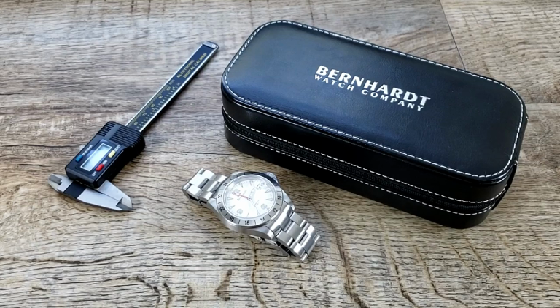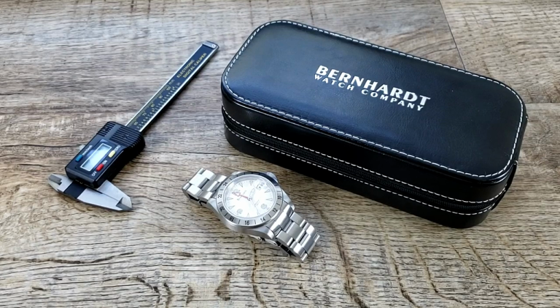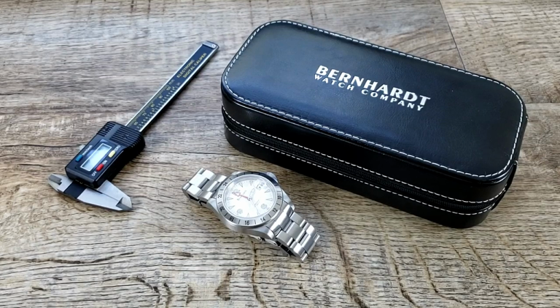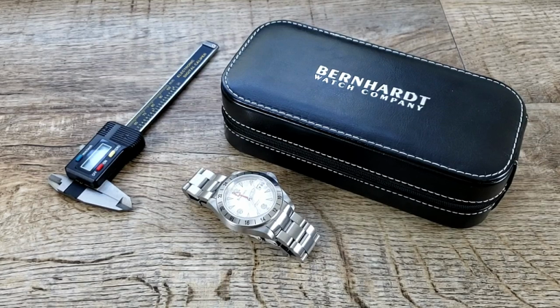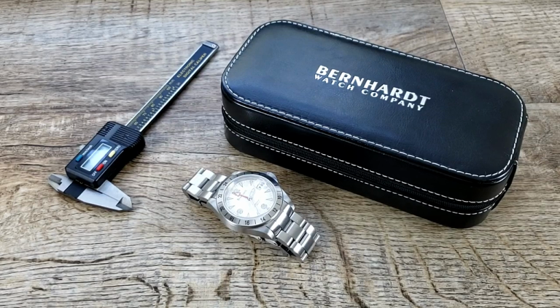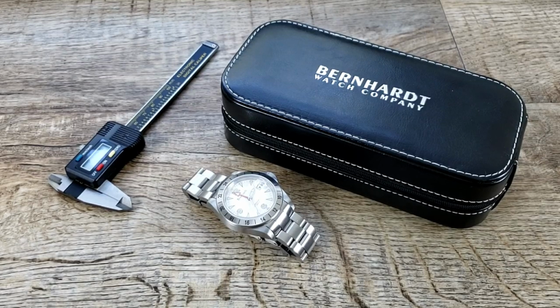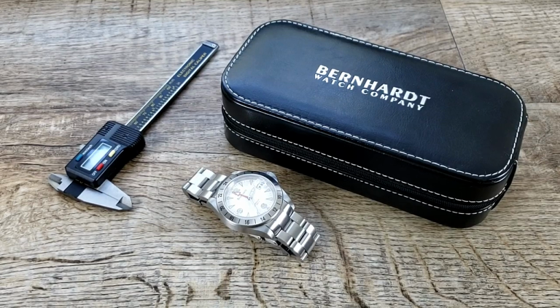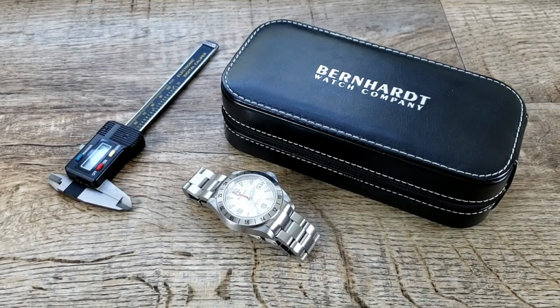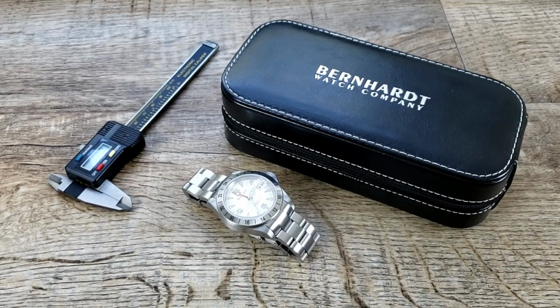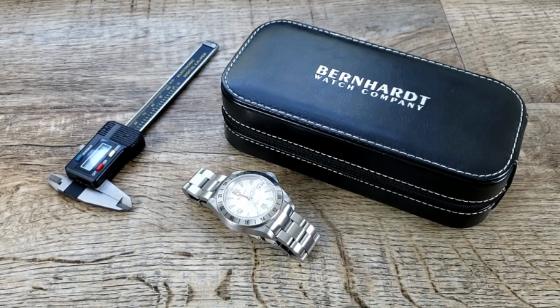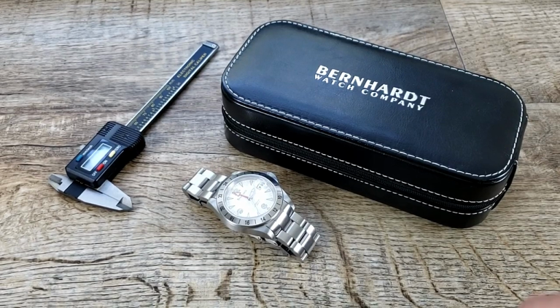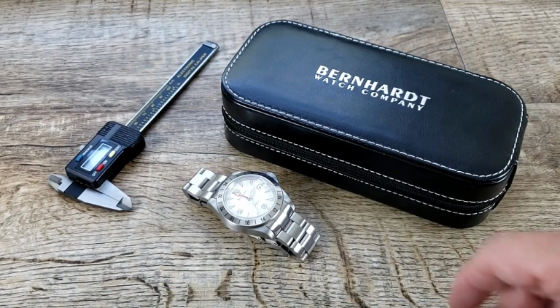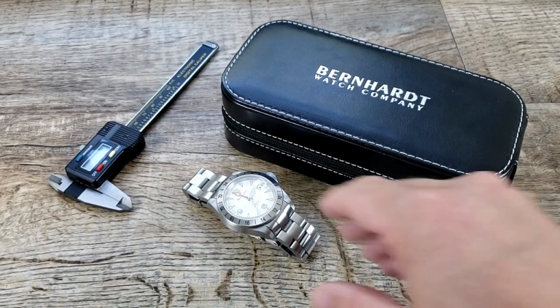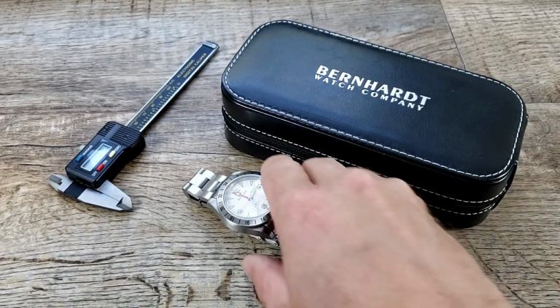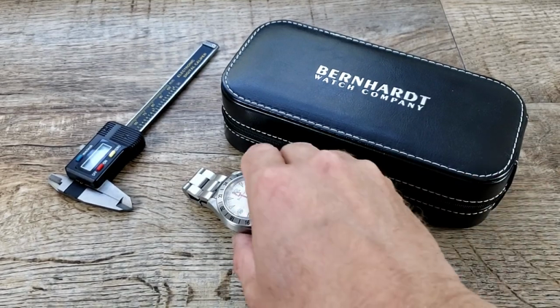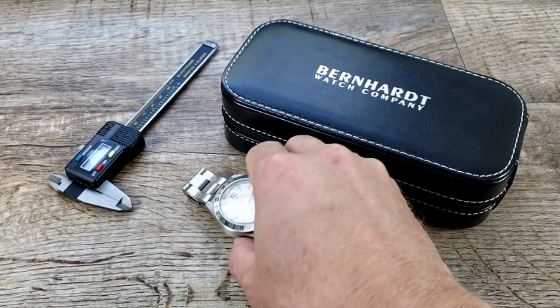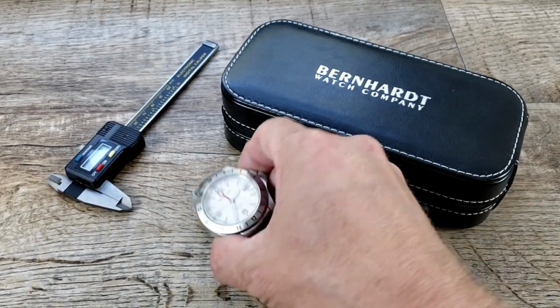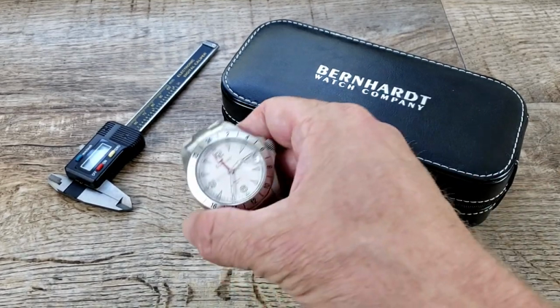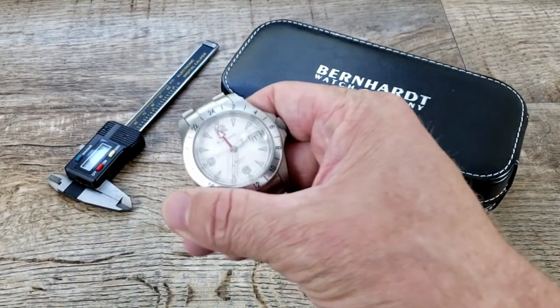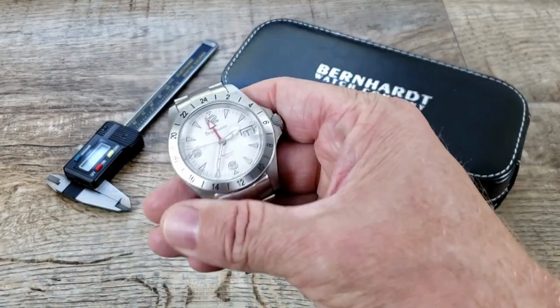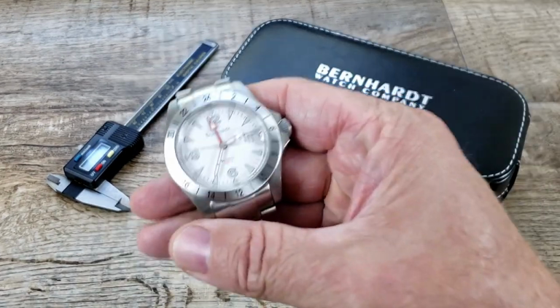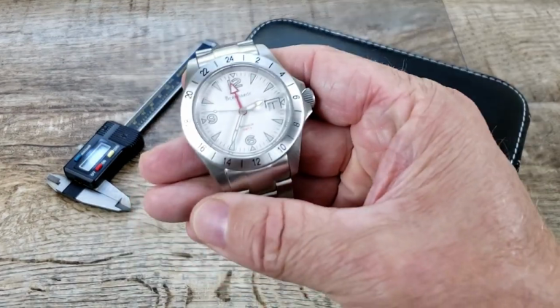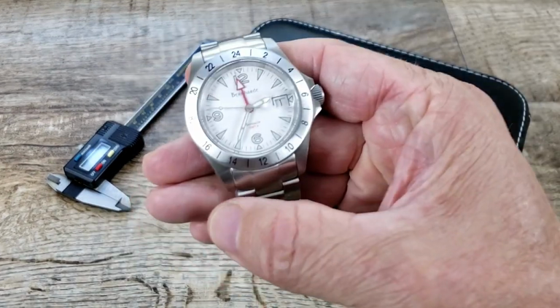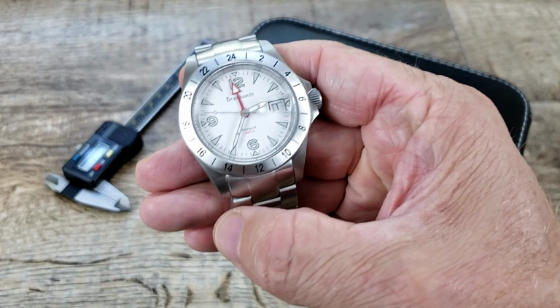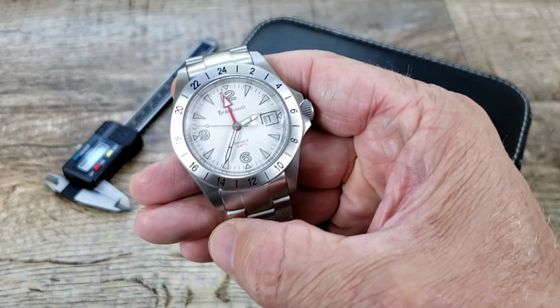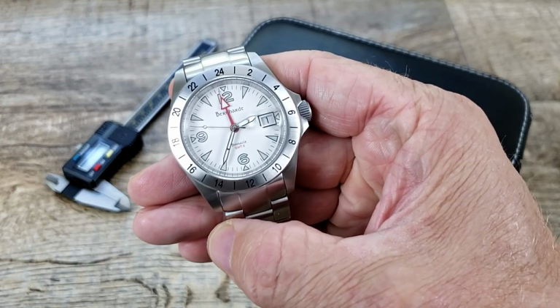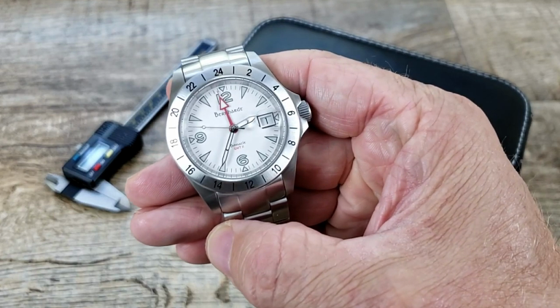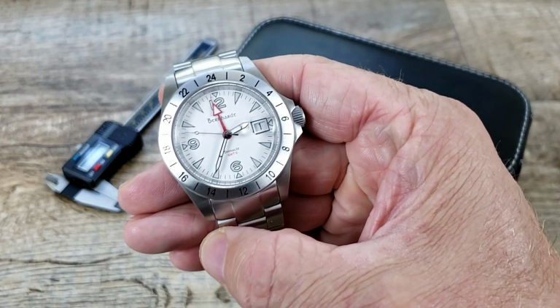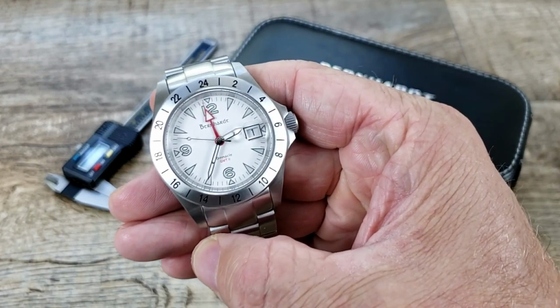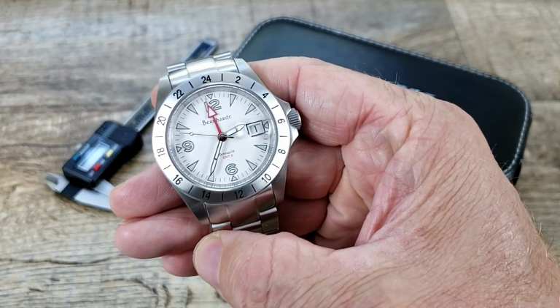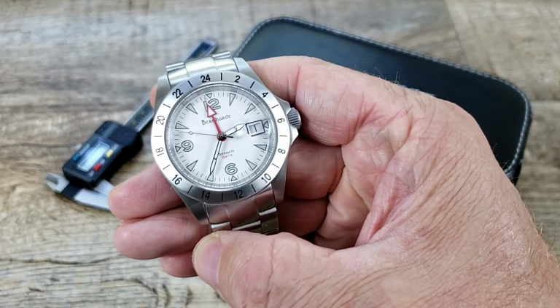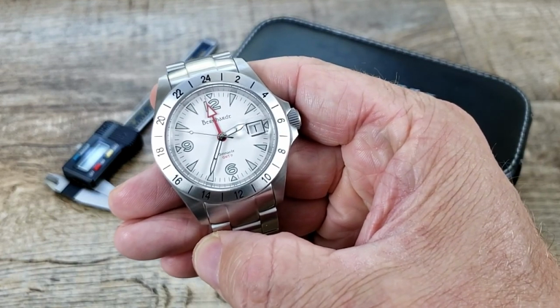Hi everybody and welcome to the channel. Today we get to look at the Bernhardt GMT2.